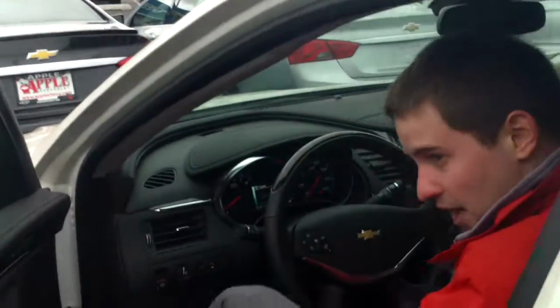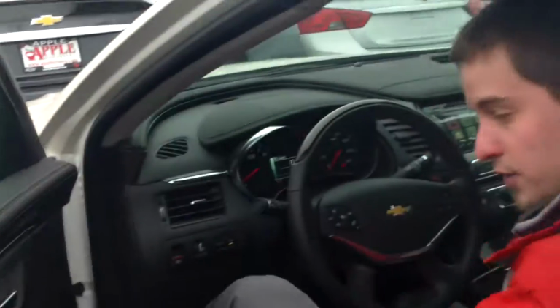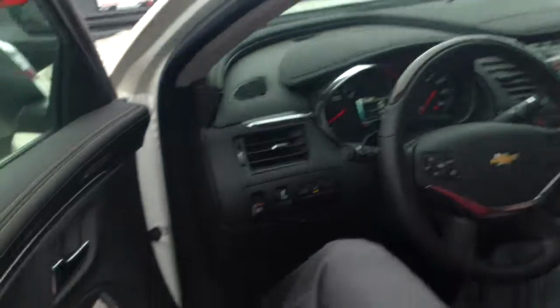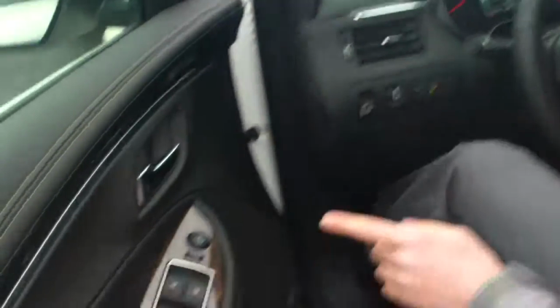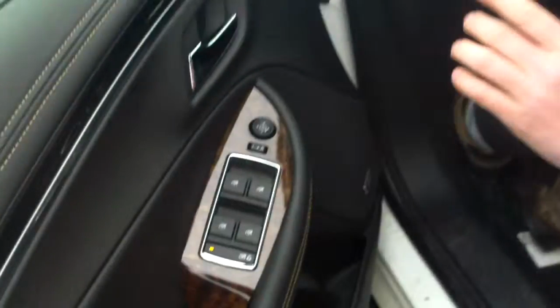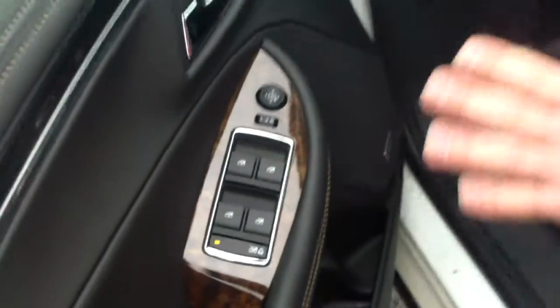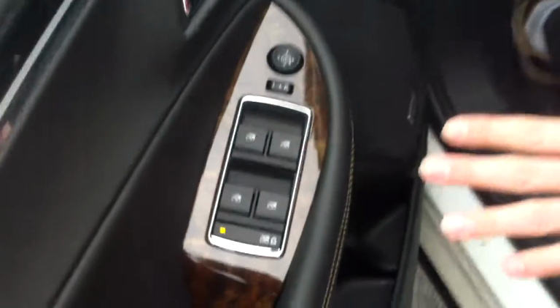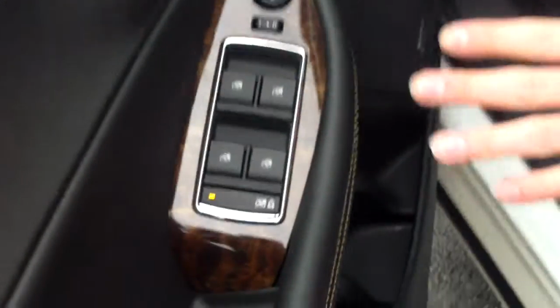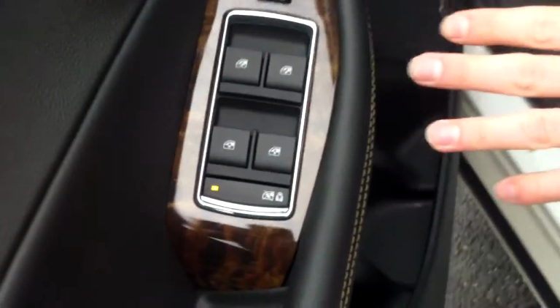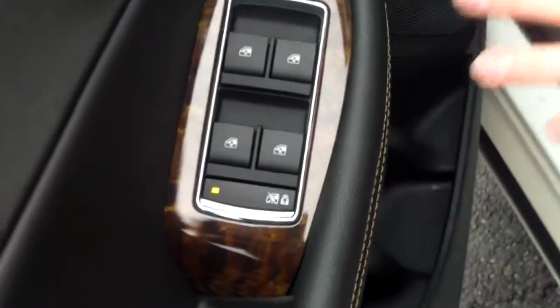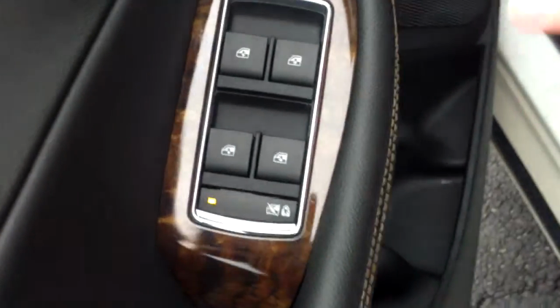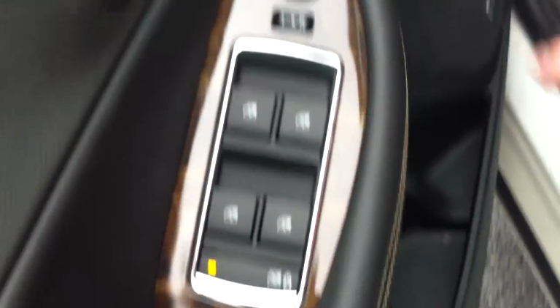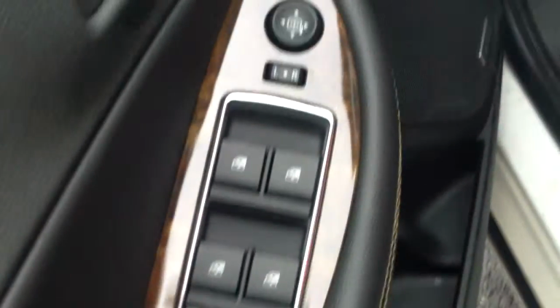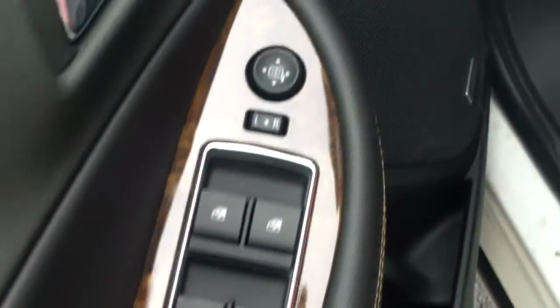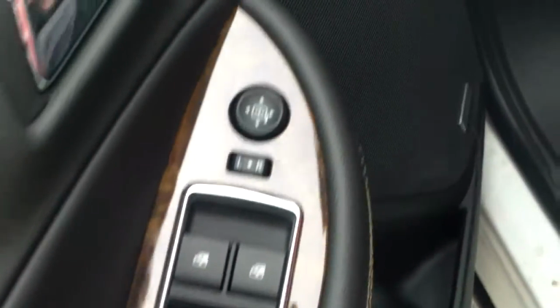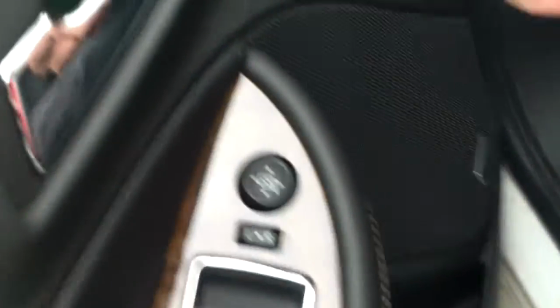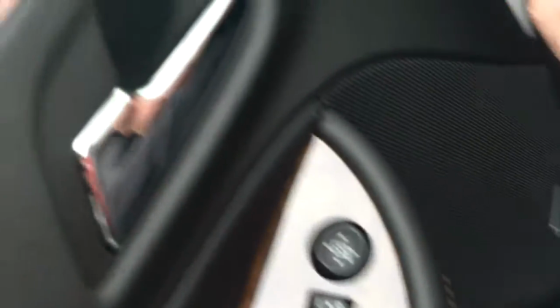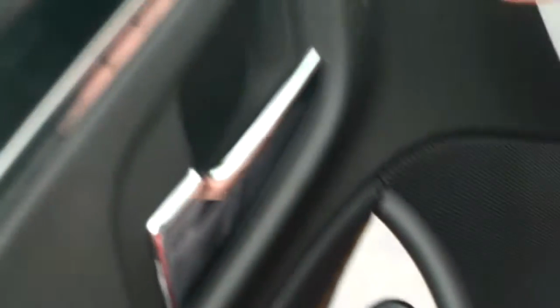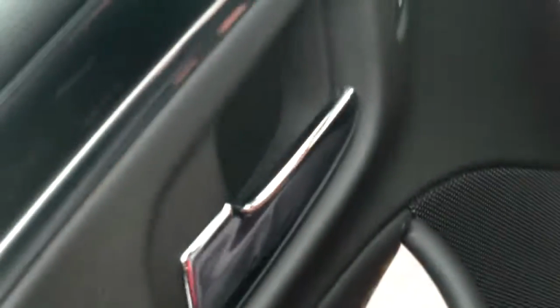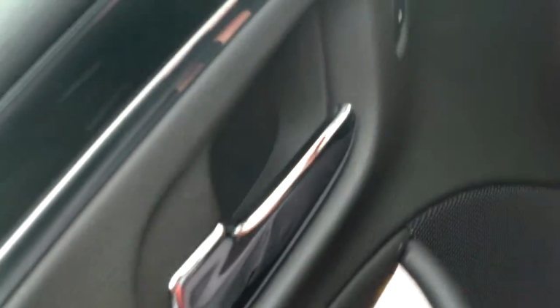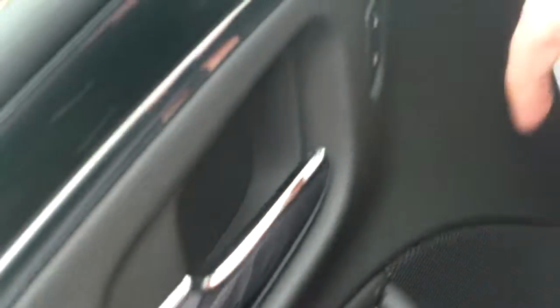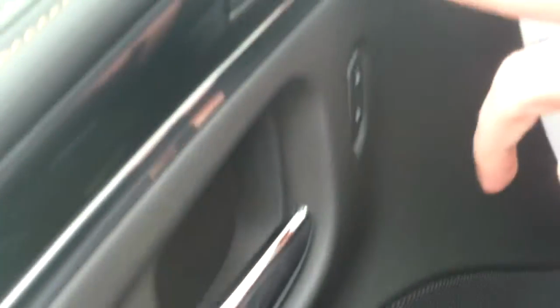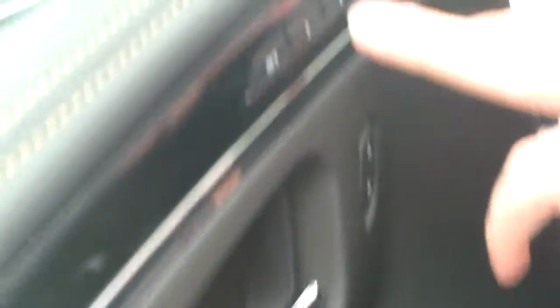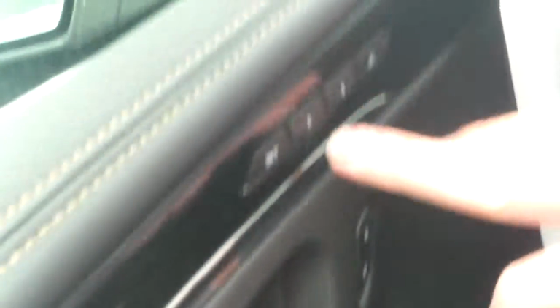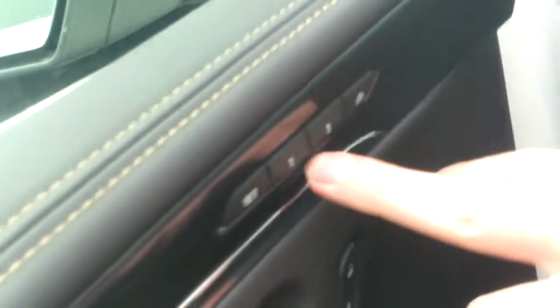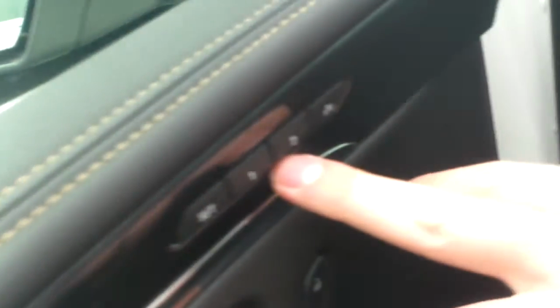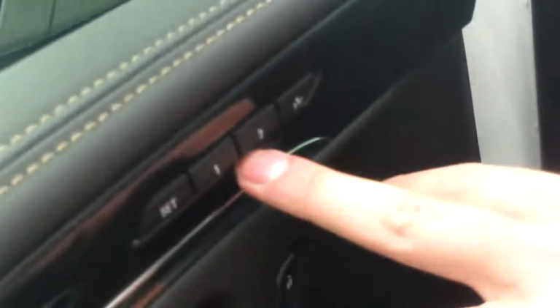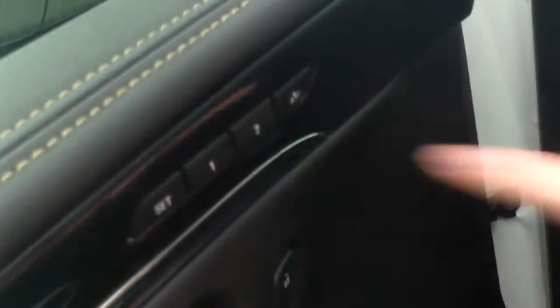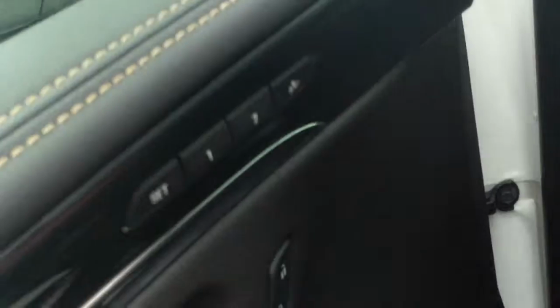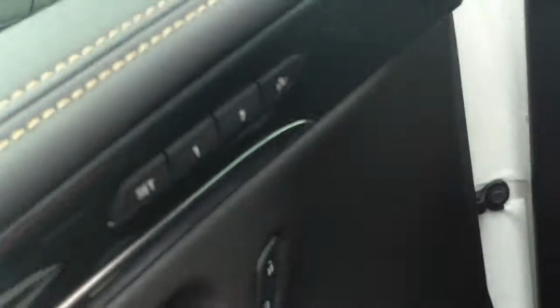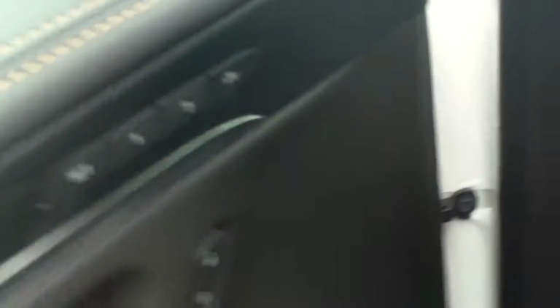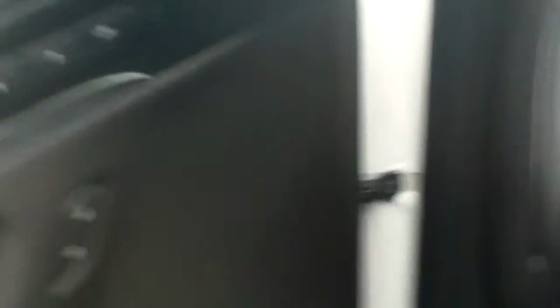As you can see, it does have power windows, power mirrors, power locks right there. You get a couple settings for your seats right there as well.